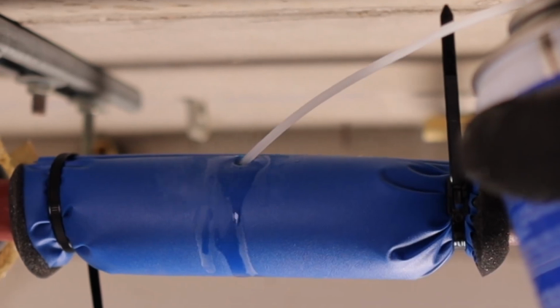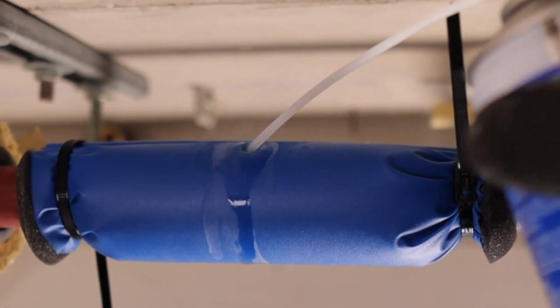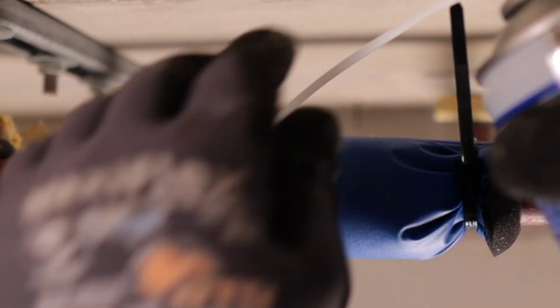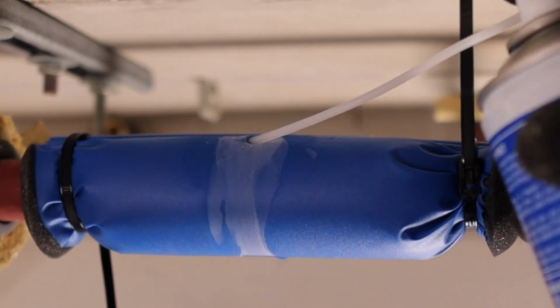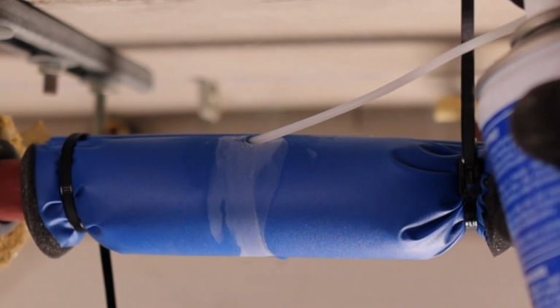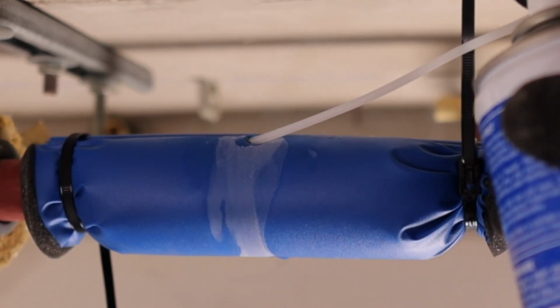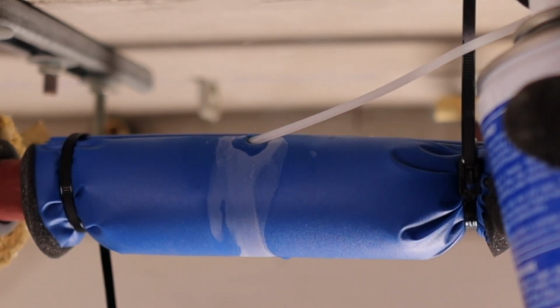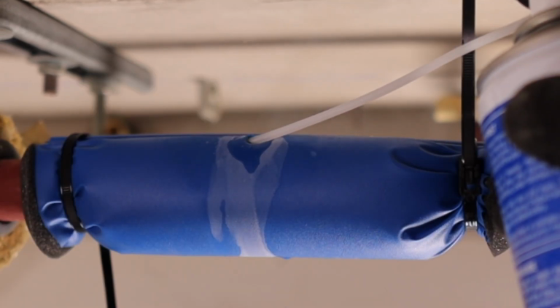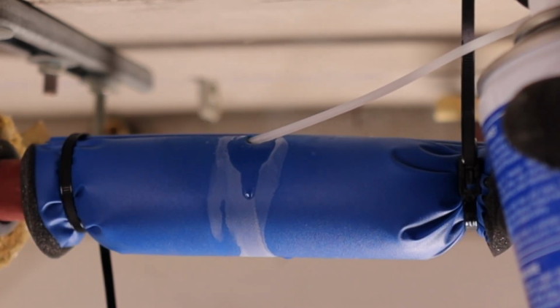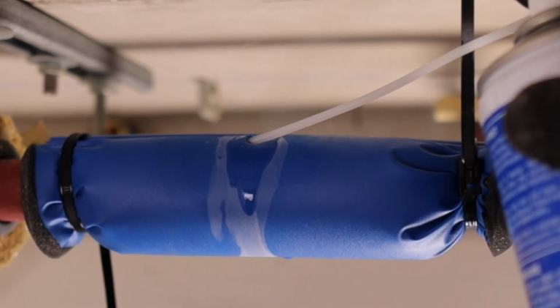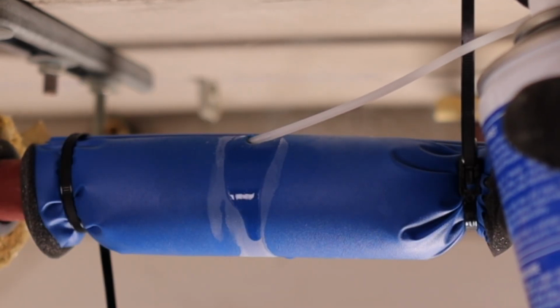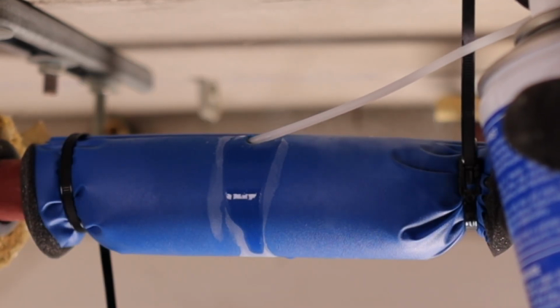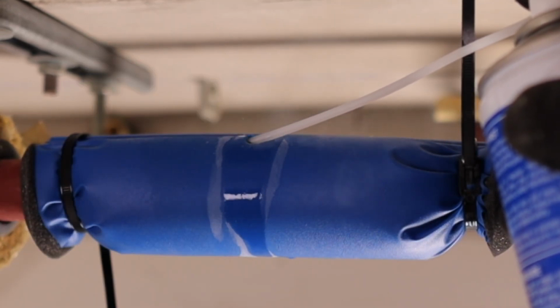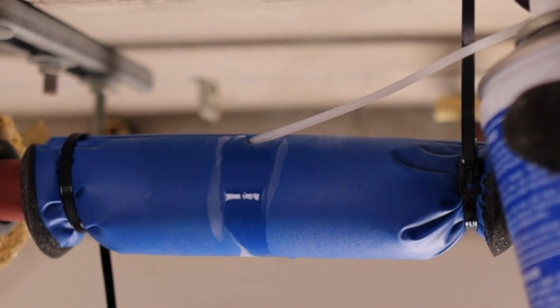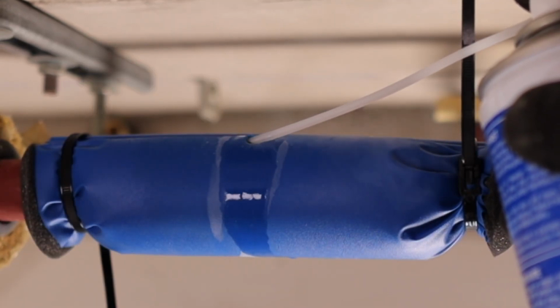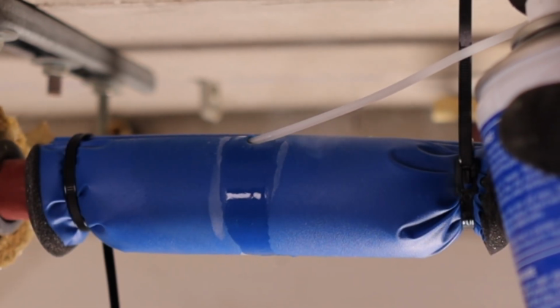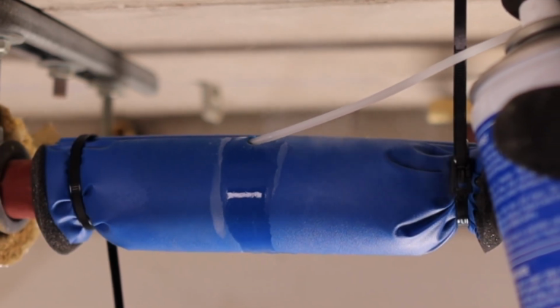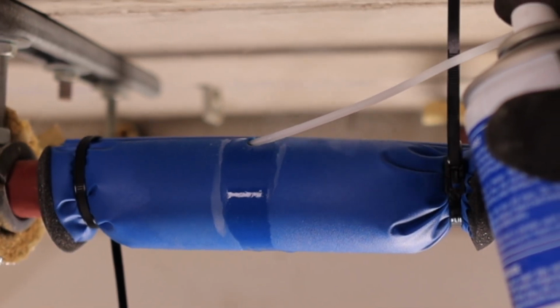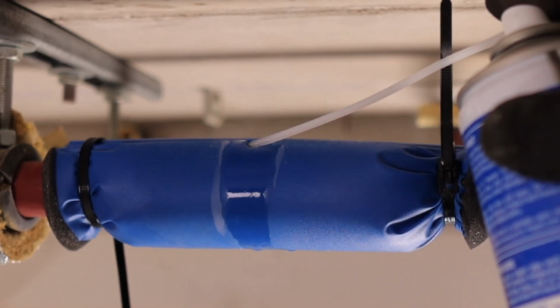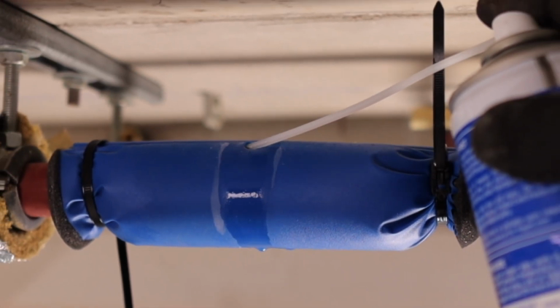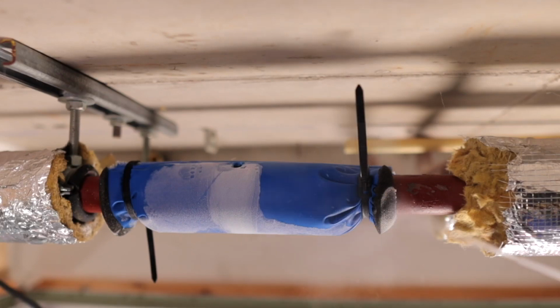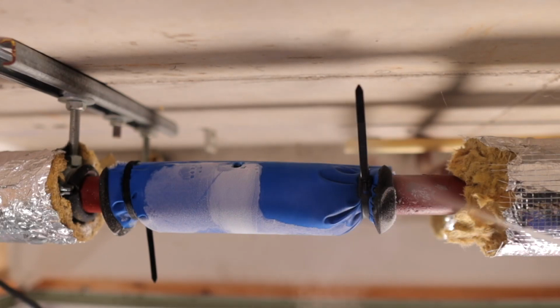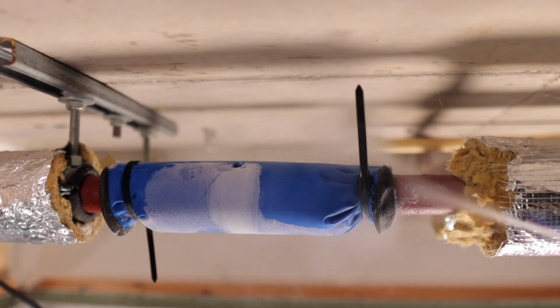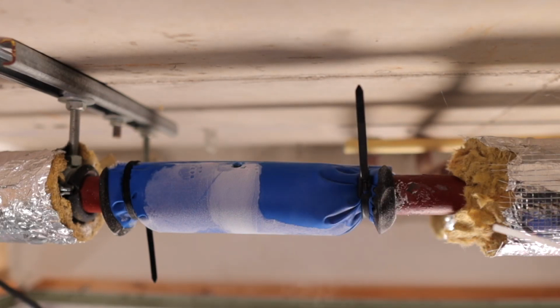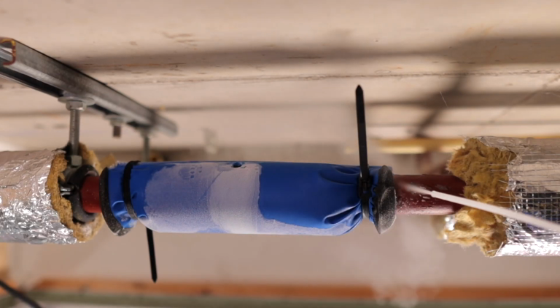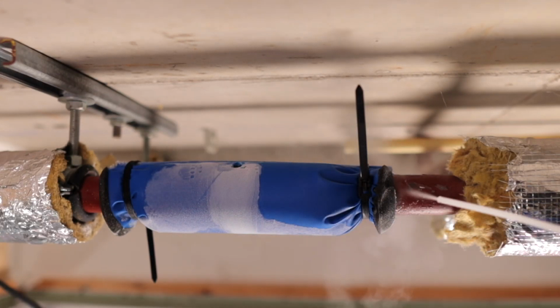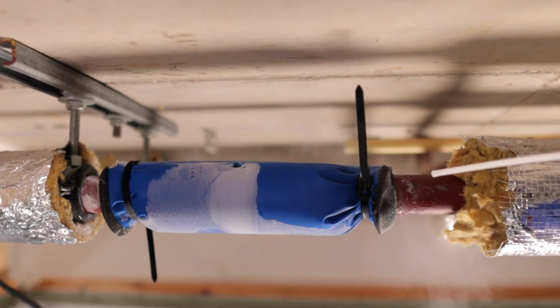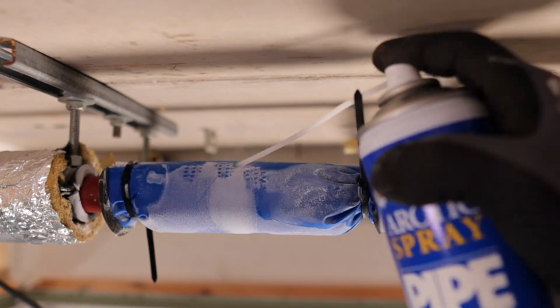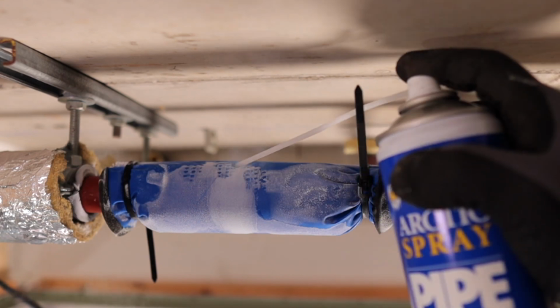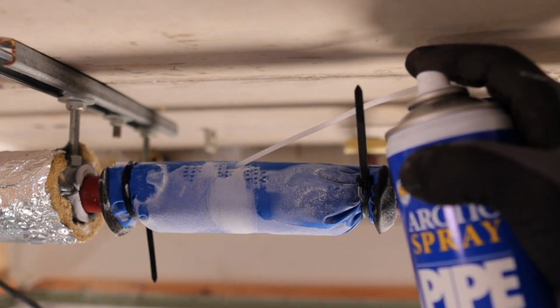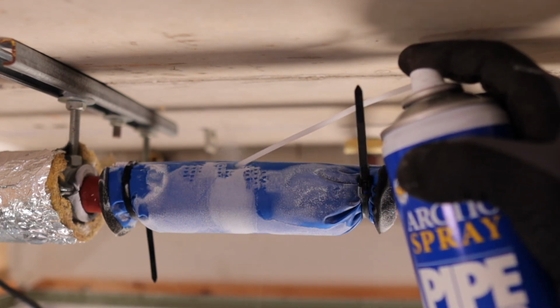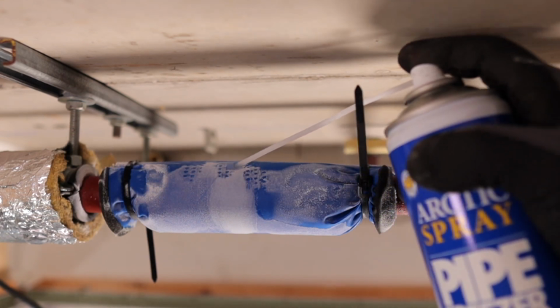Check this out. Freezing pipes with nitrogen in just five minutes. You gotta see it to believe it.